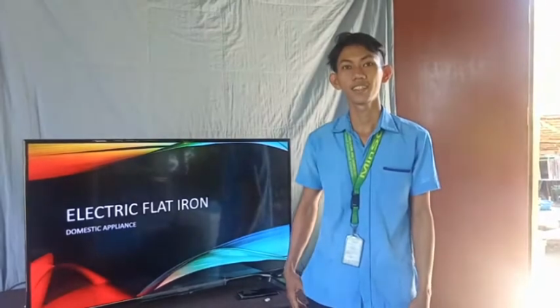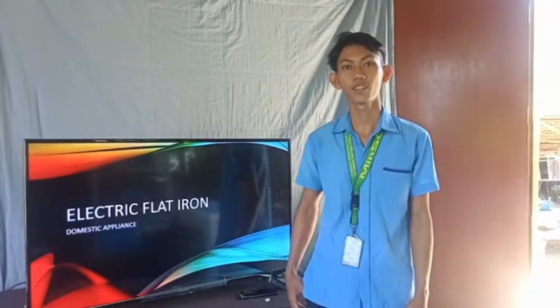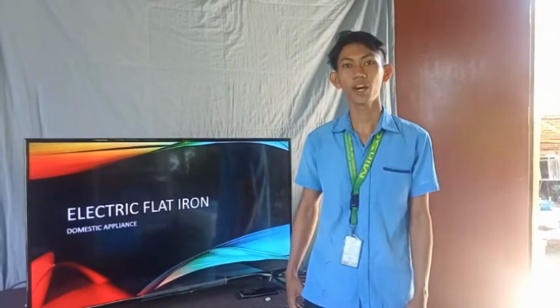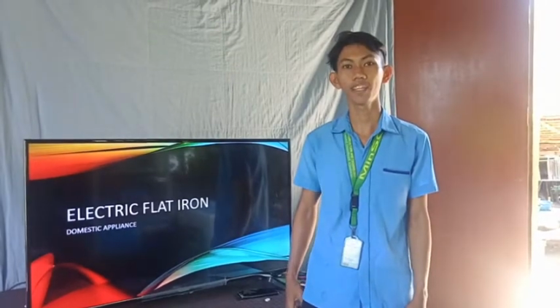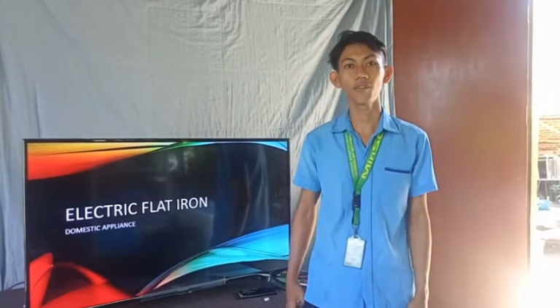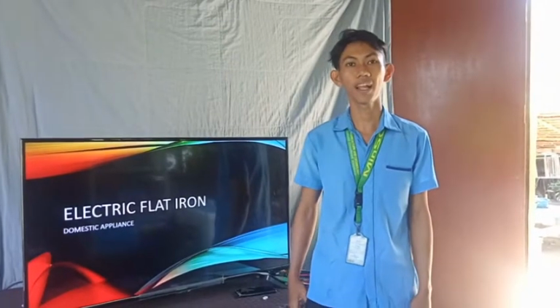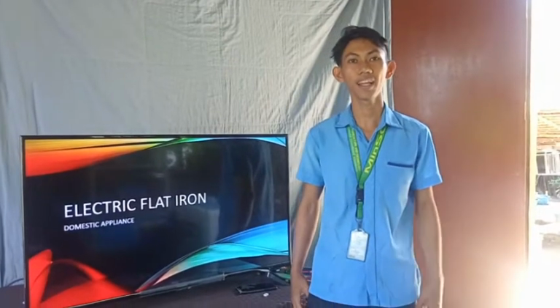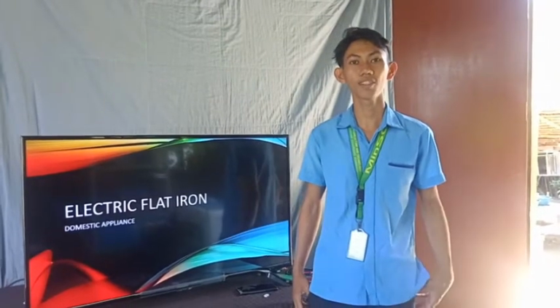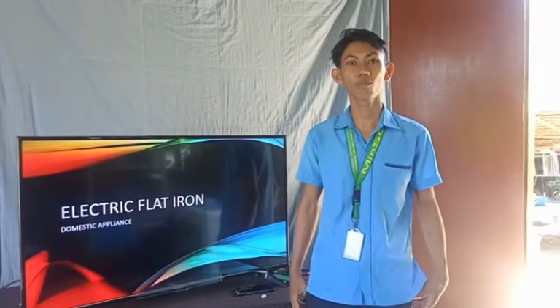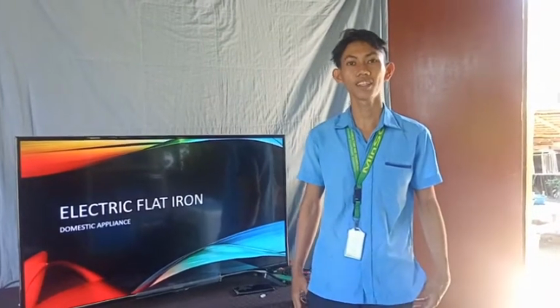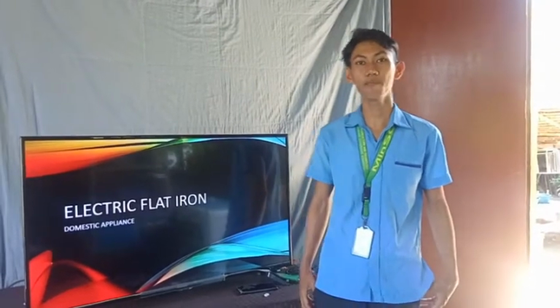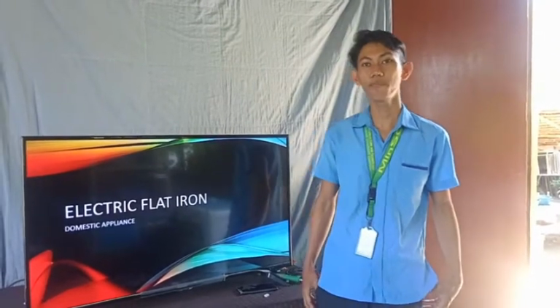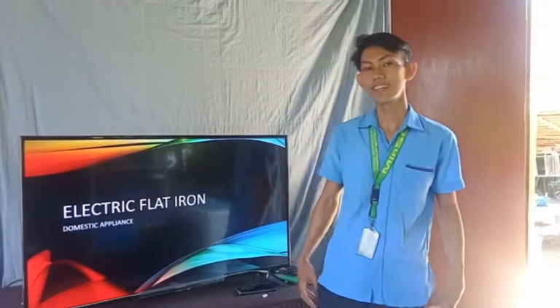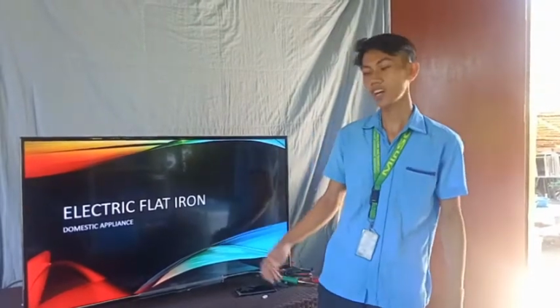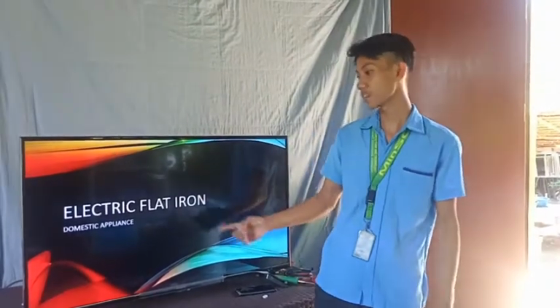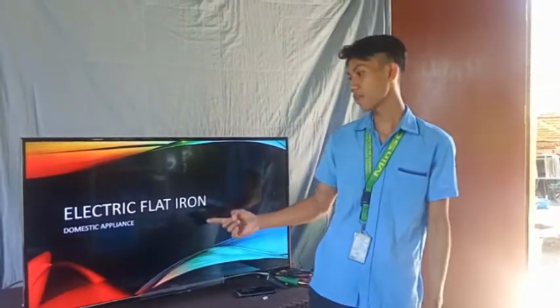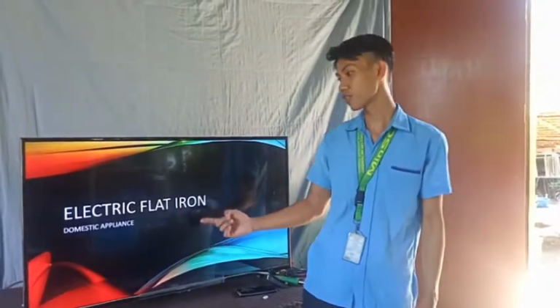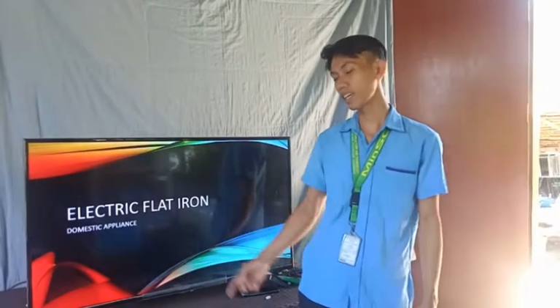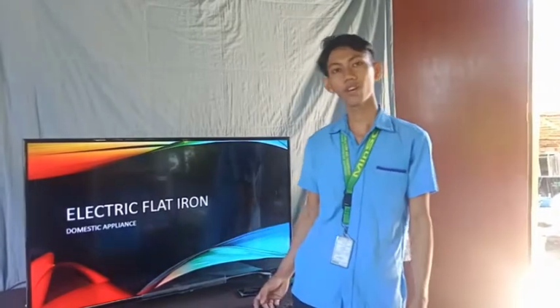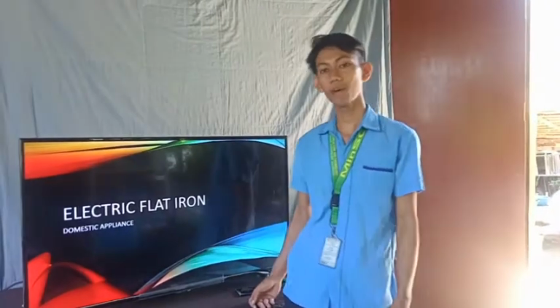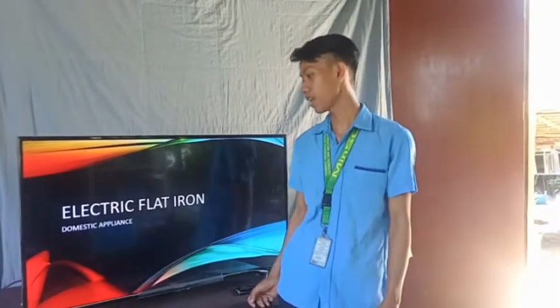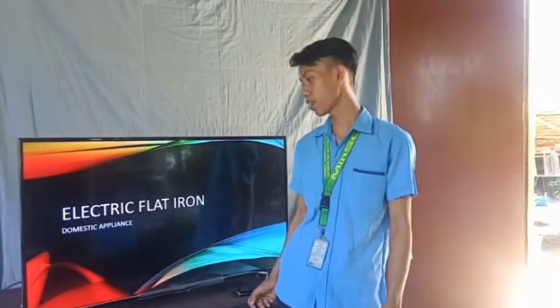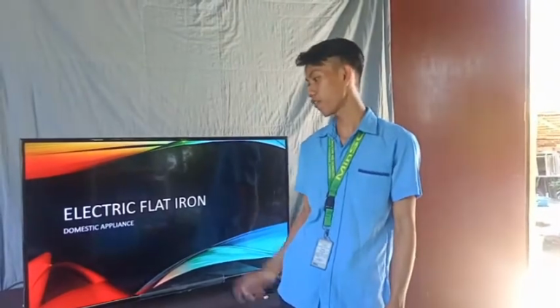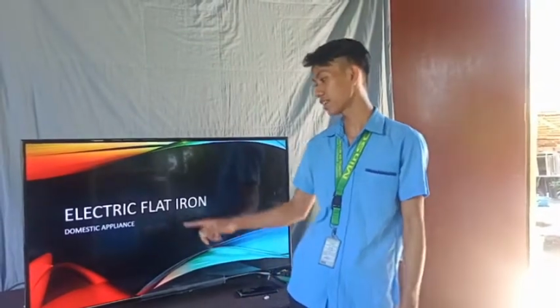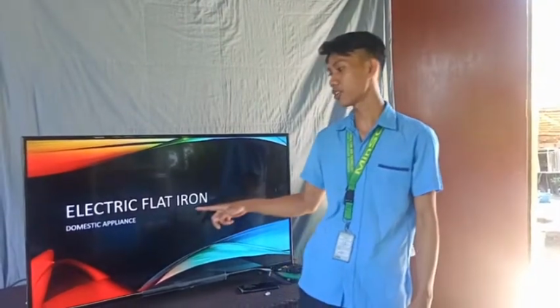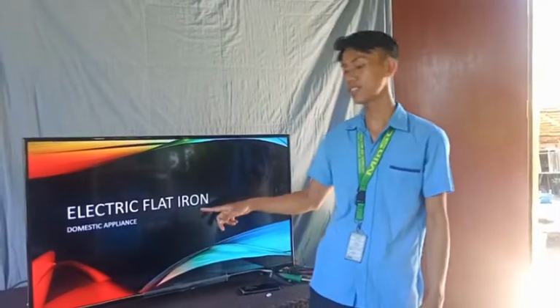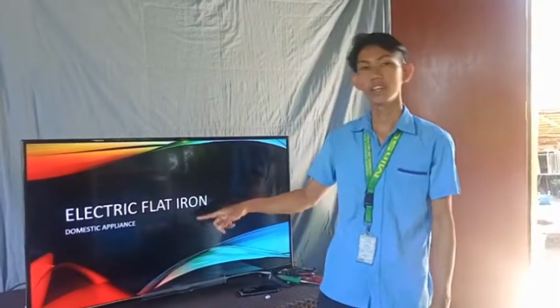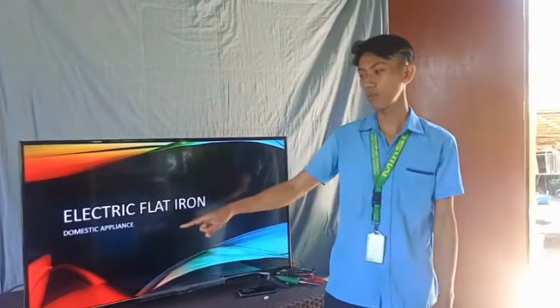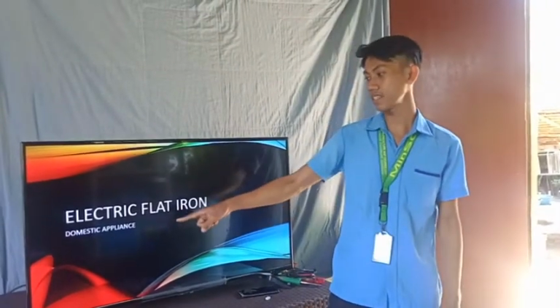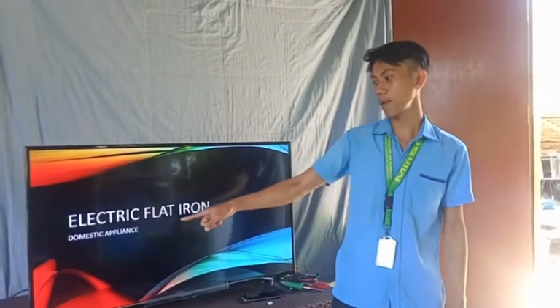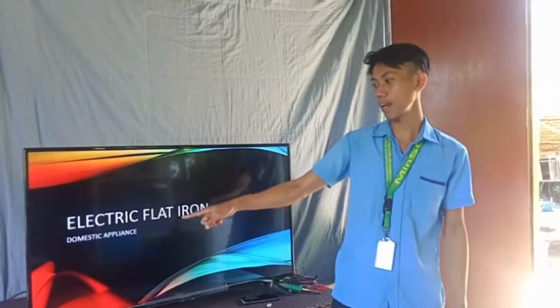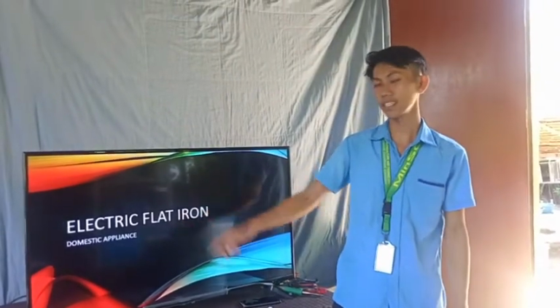I'm Jan D.V. Balala, just called Mr. Dave. Our topic for today is all about electric flat iron, a domestic appliance.